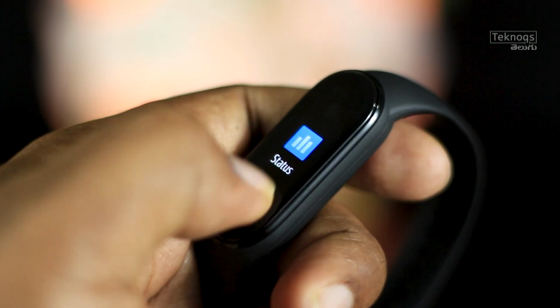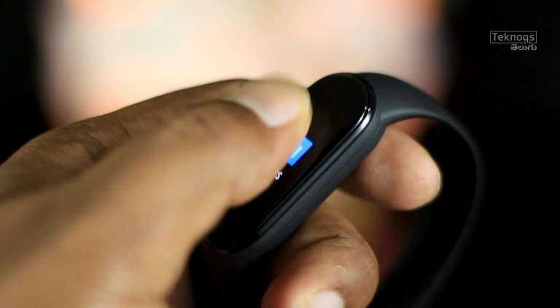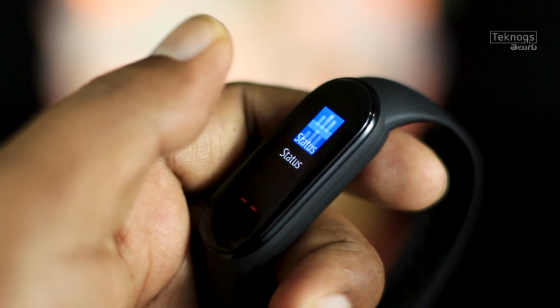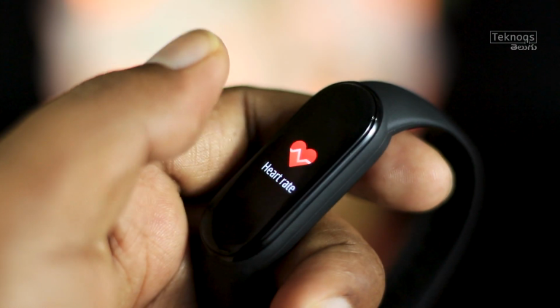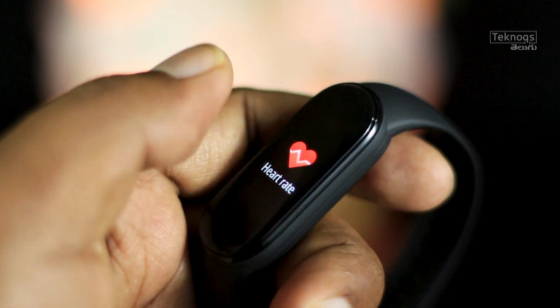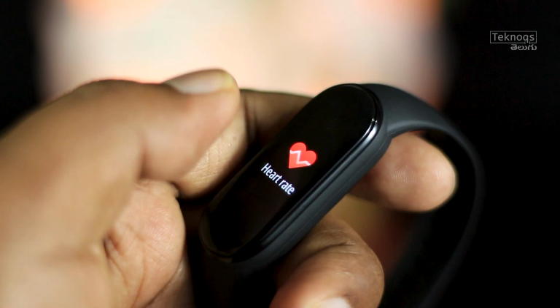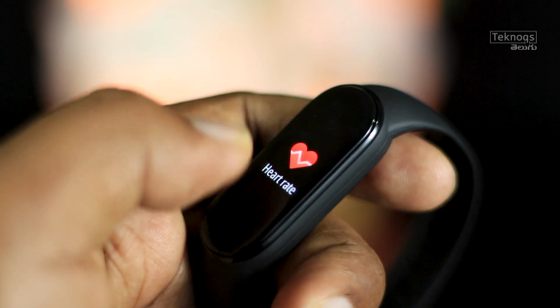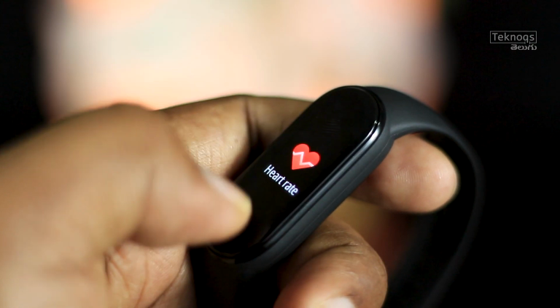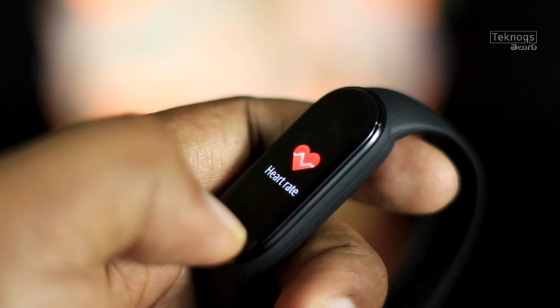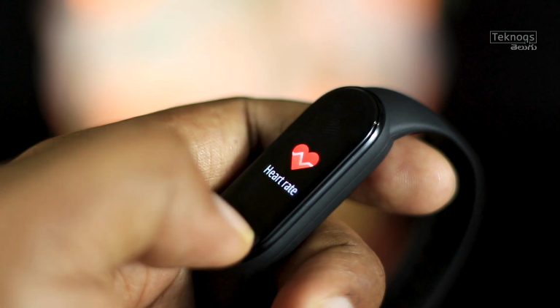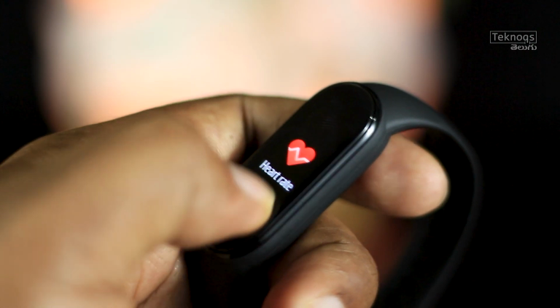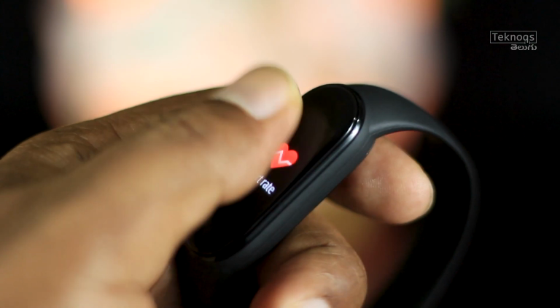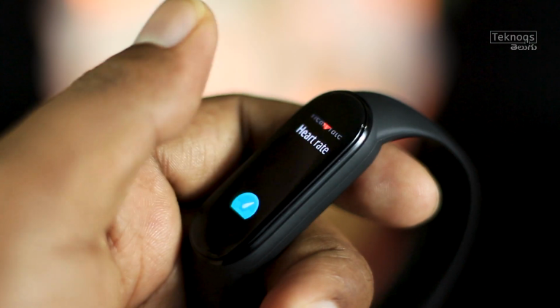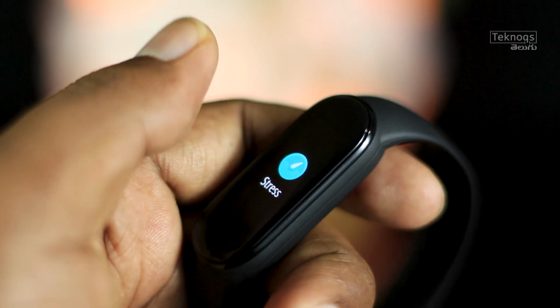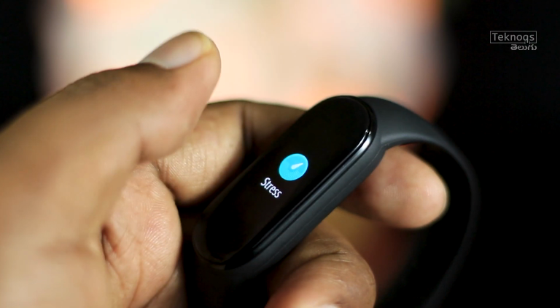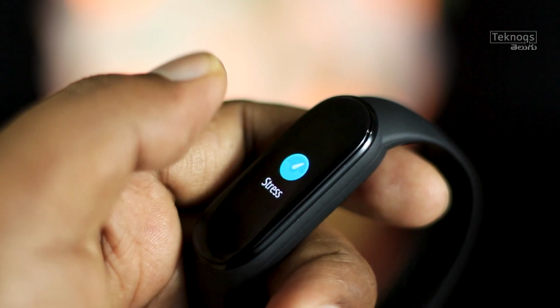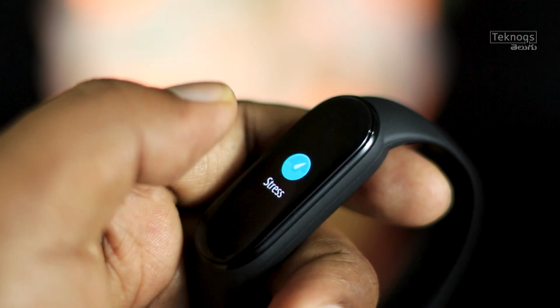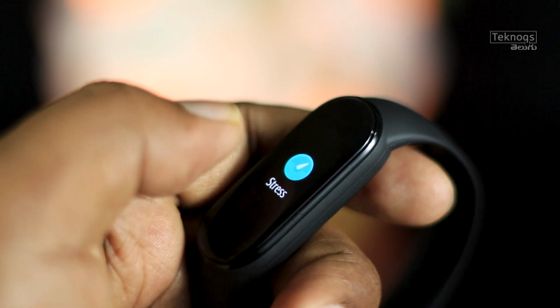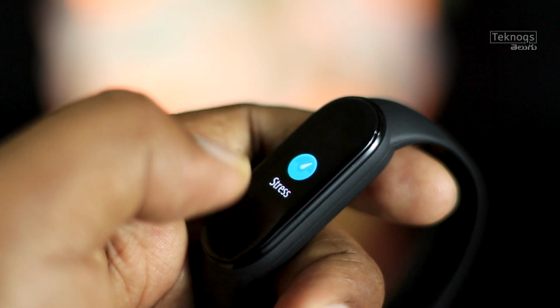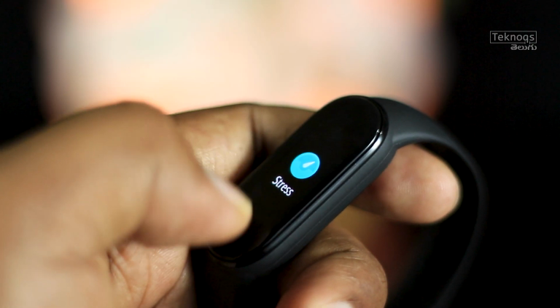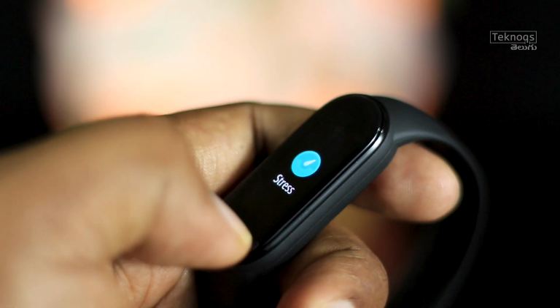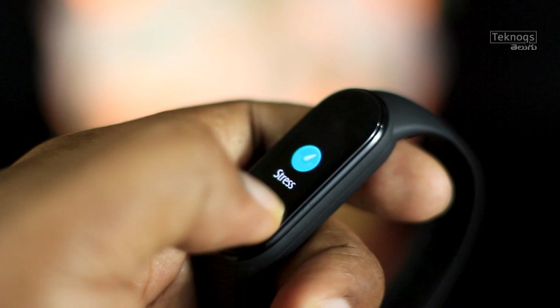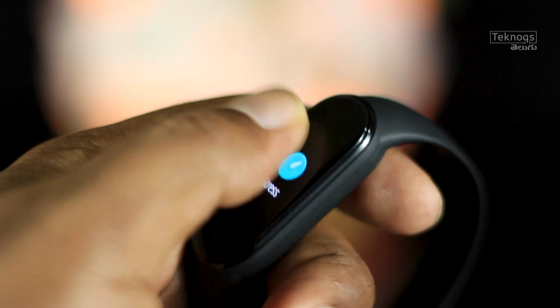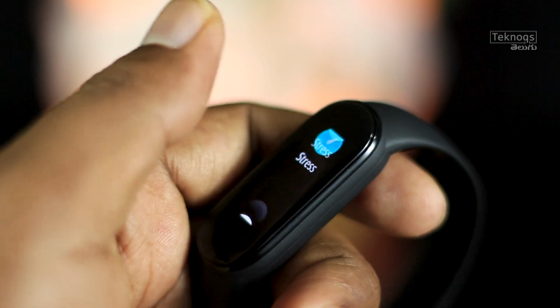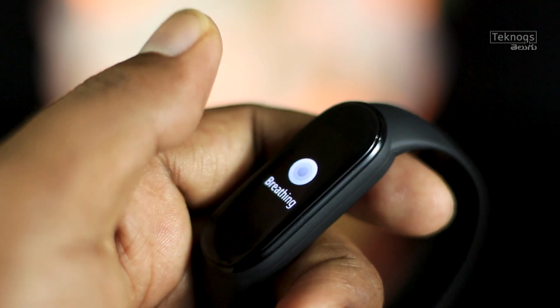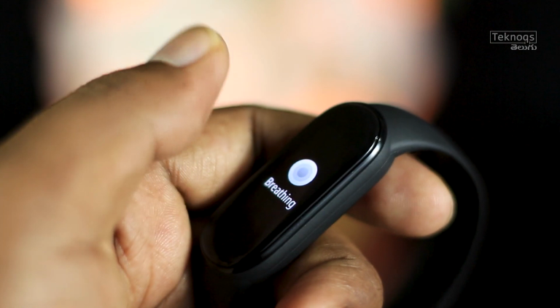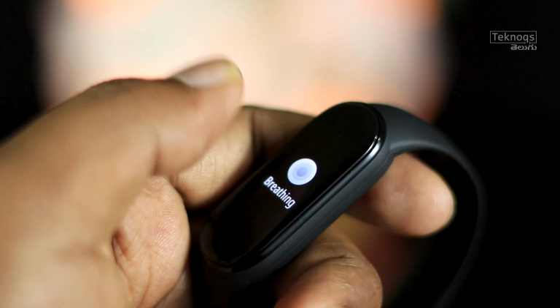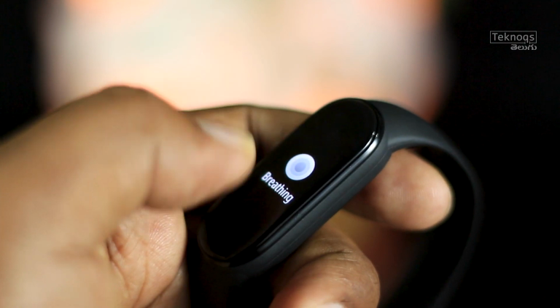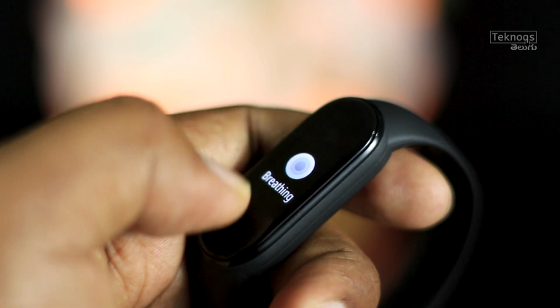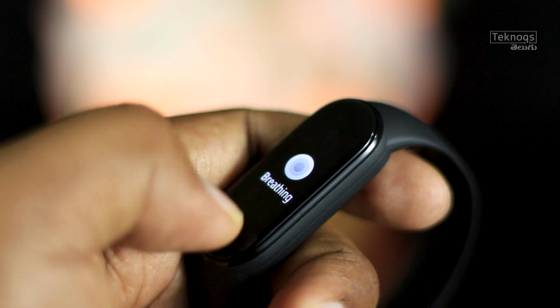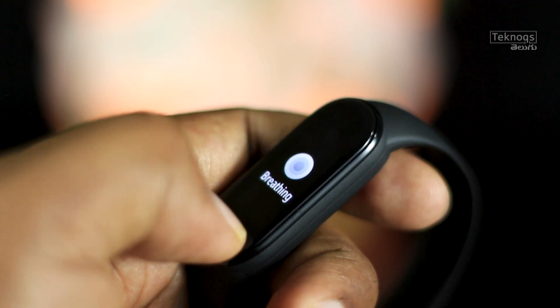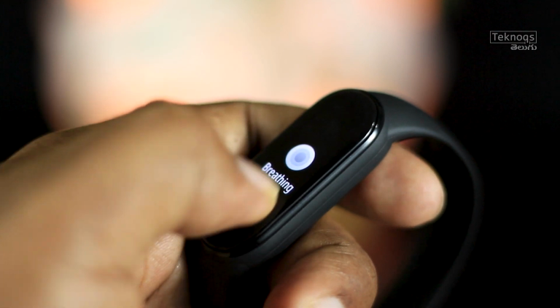The band also features a heart rate monitor, a stress level monitor, and a breathing exercise function.